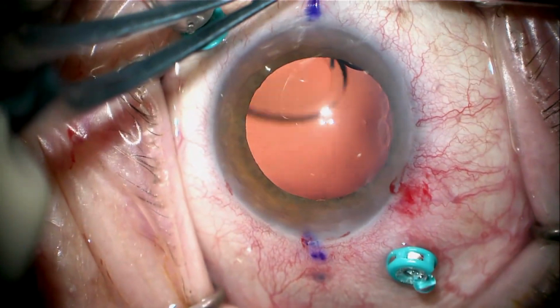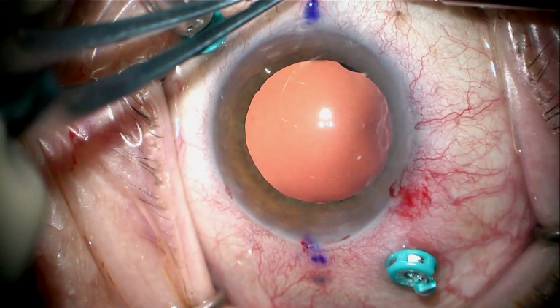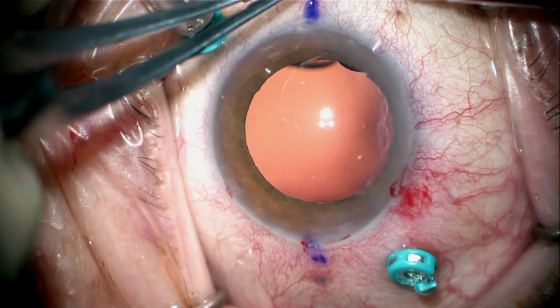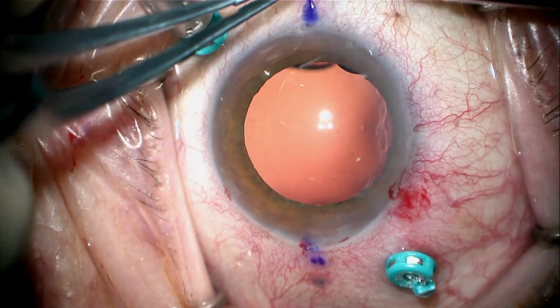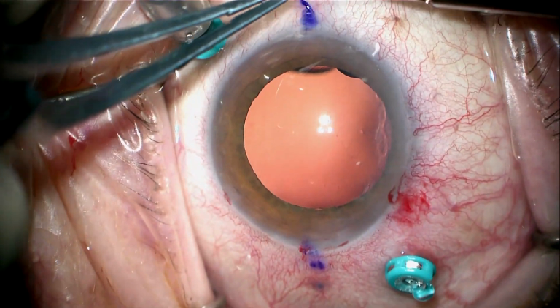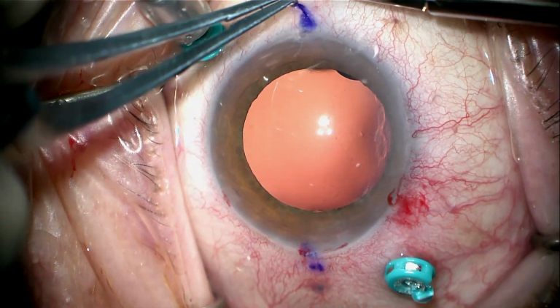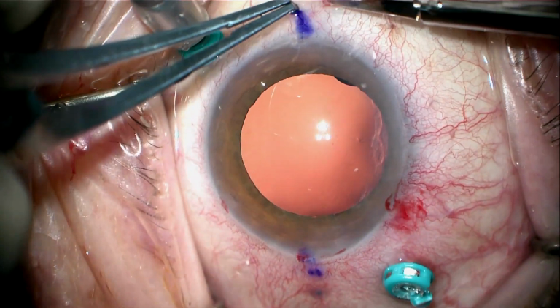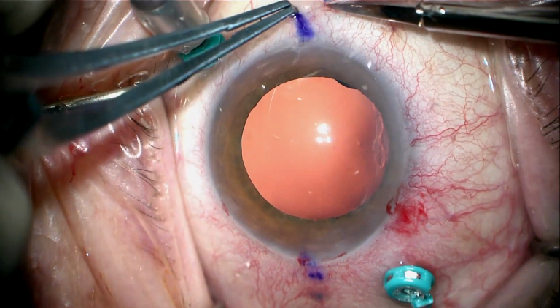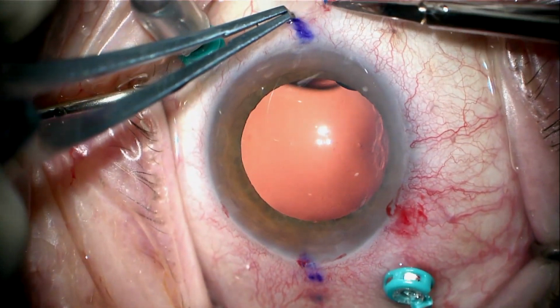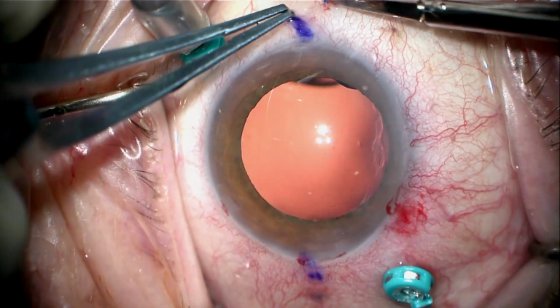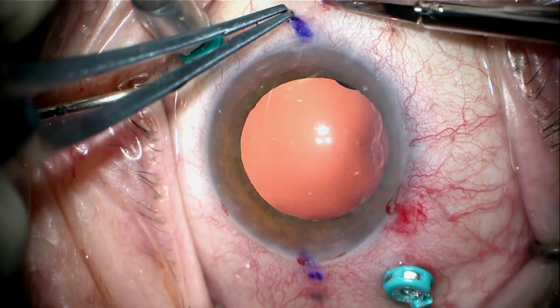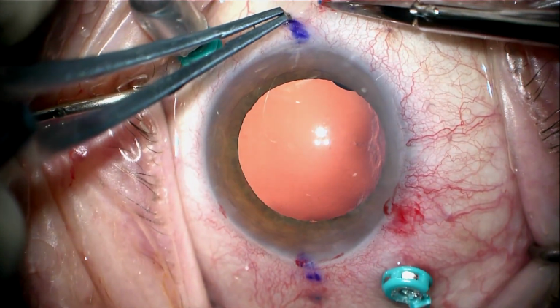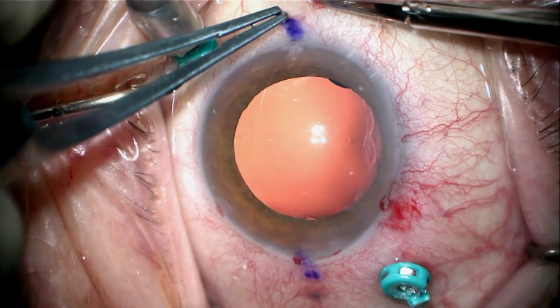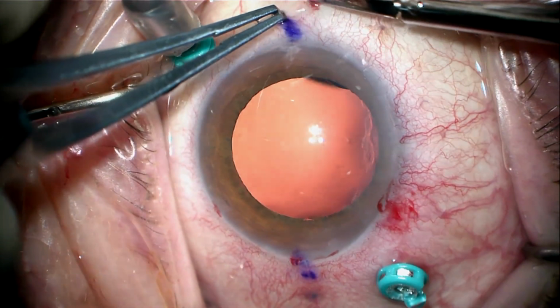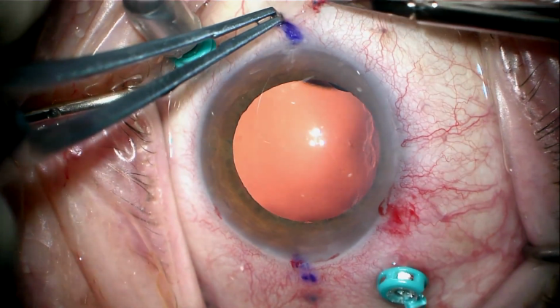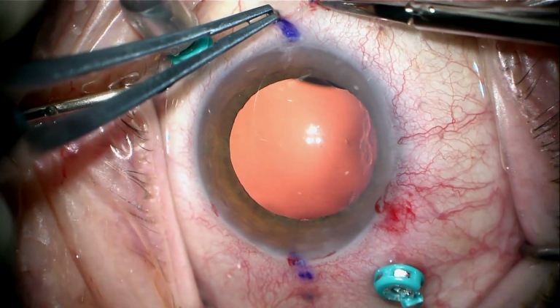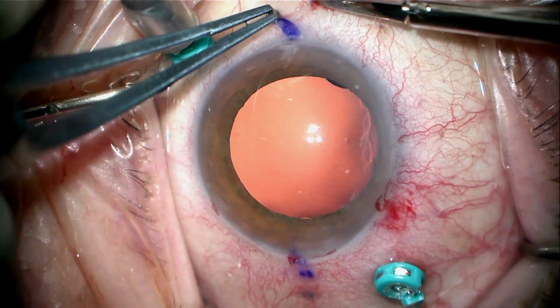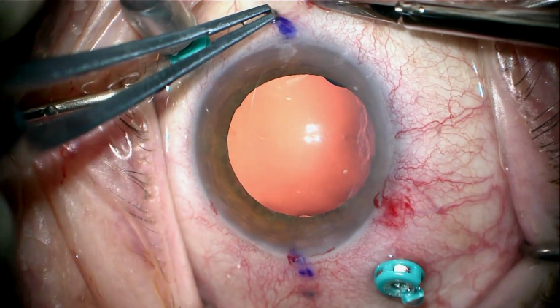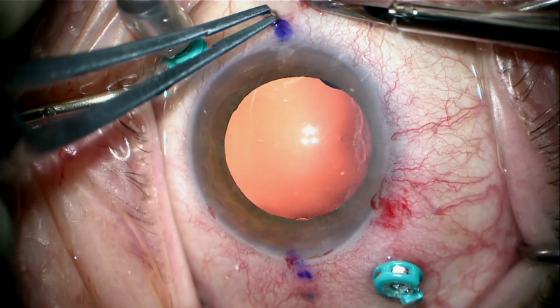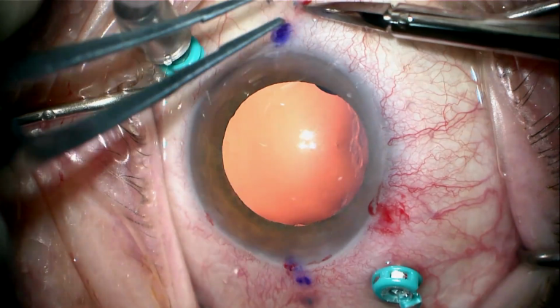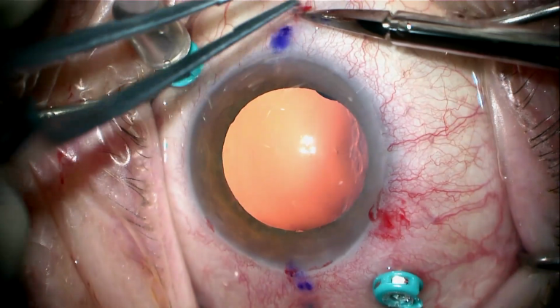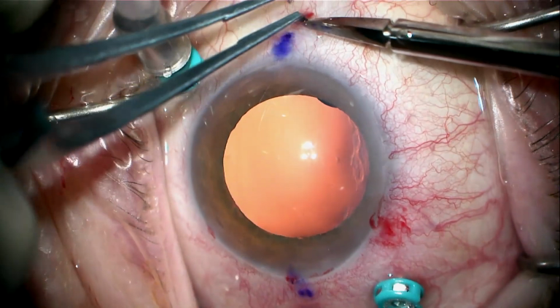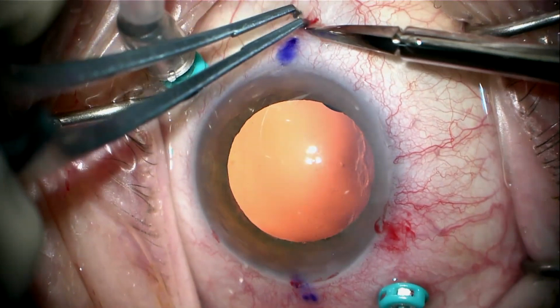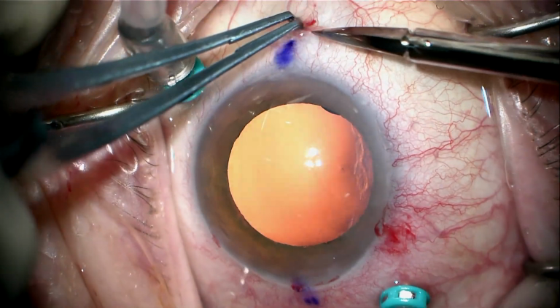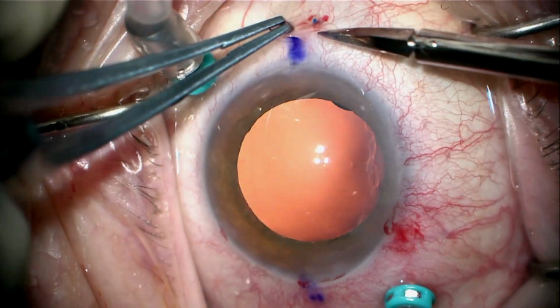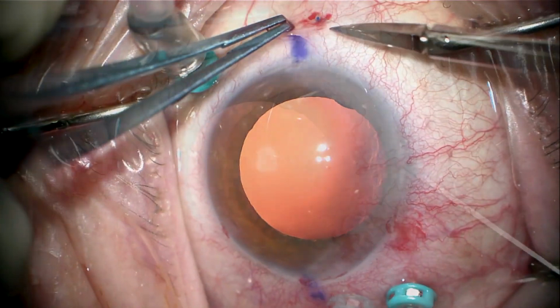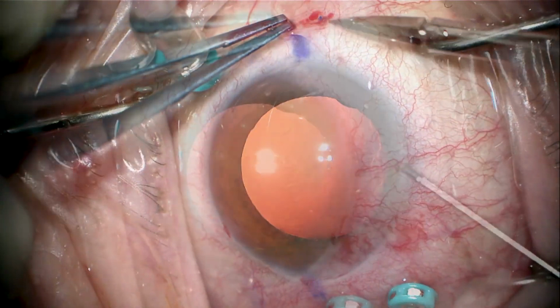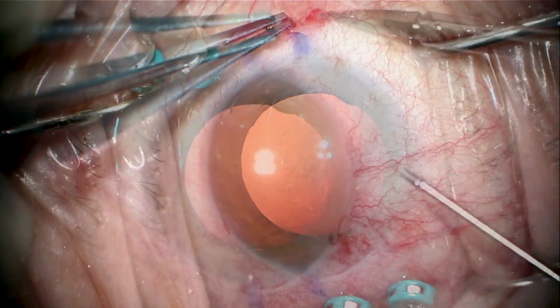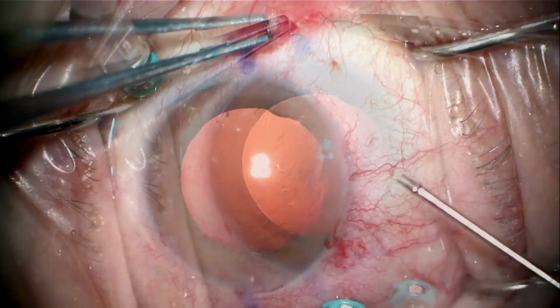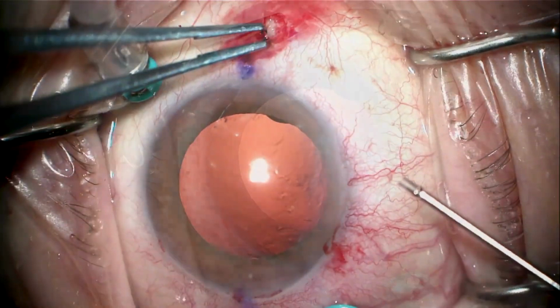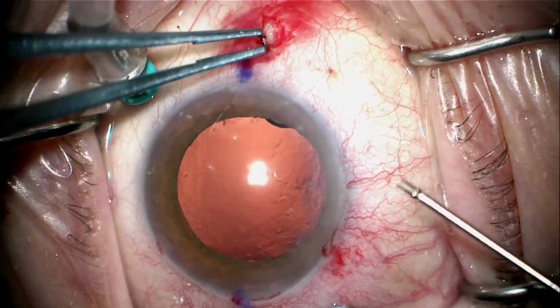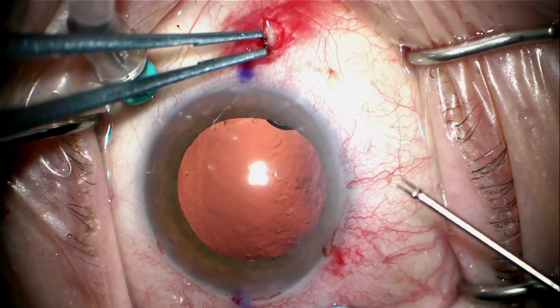This is a big eye — a 28 millimeter eye — which makes it a little bit more challenging.